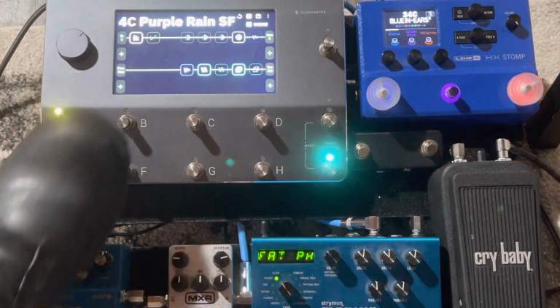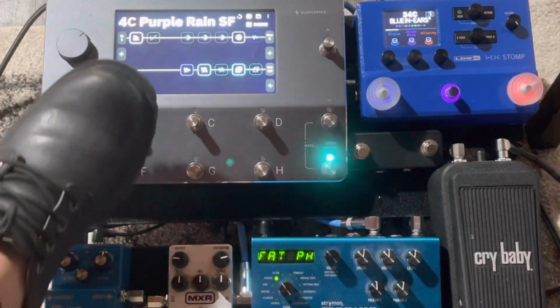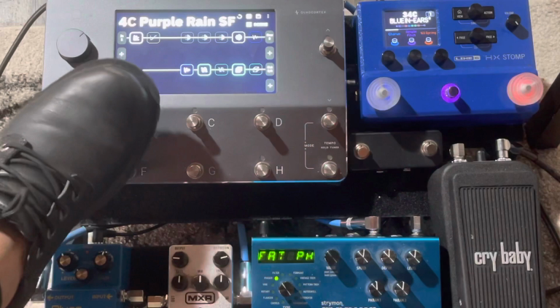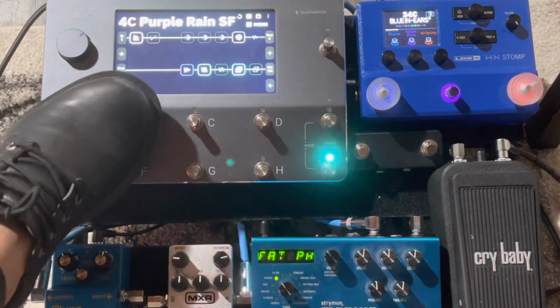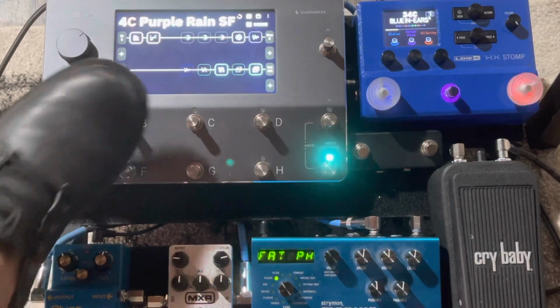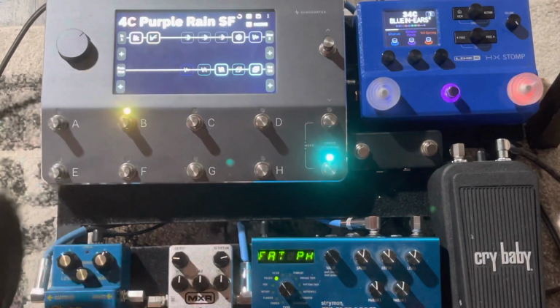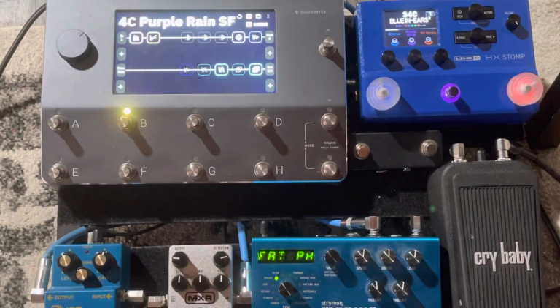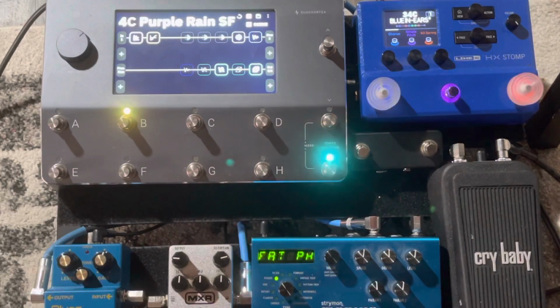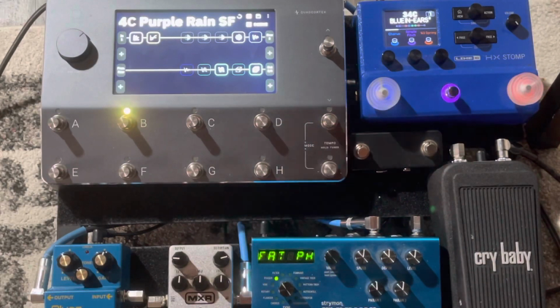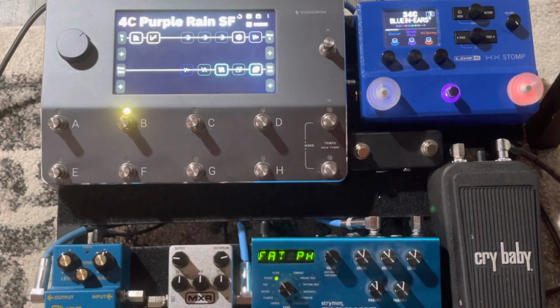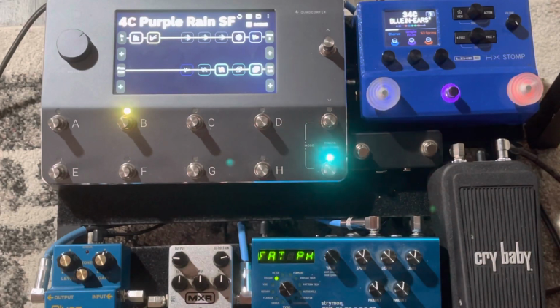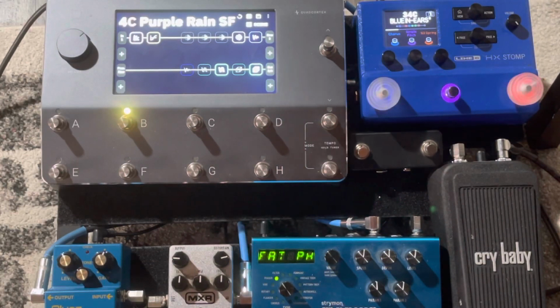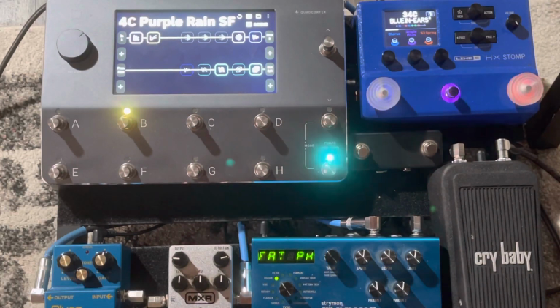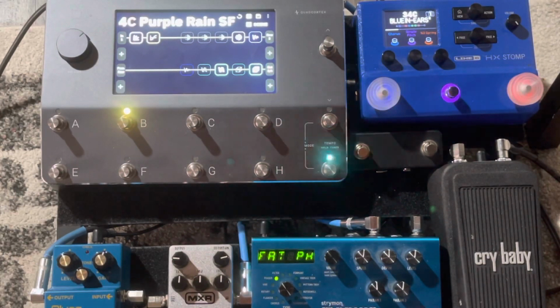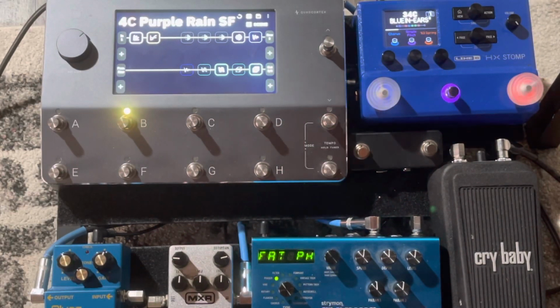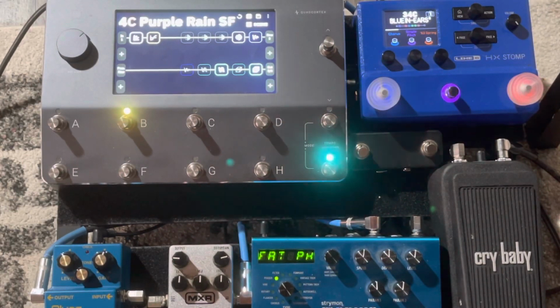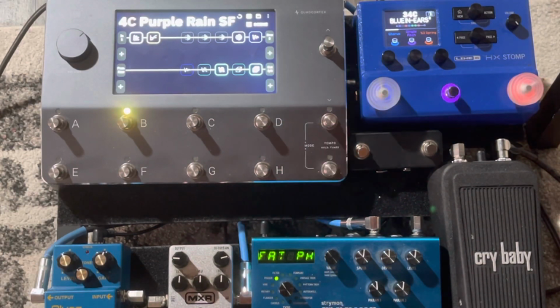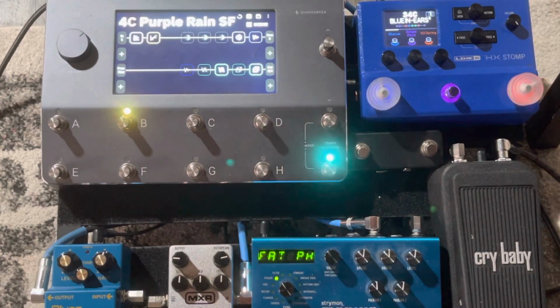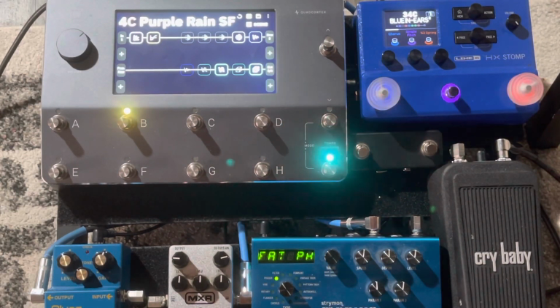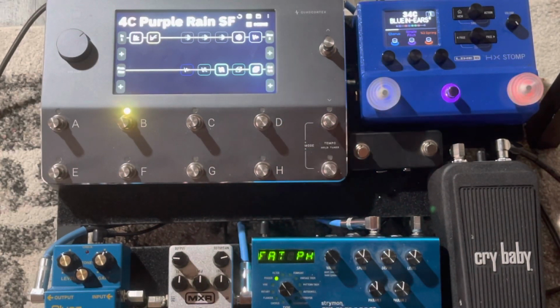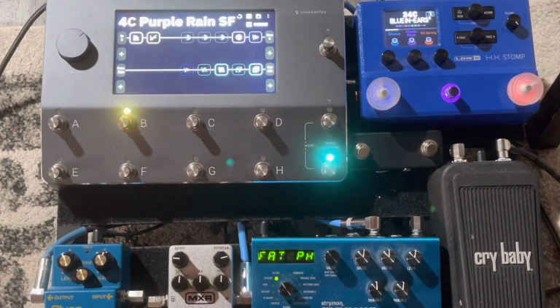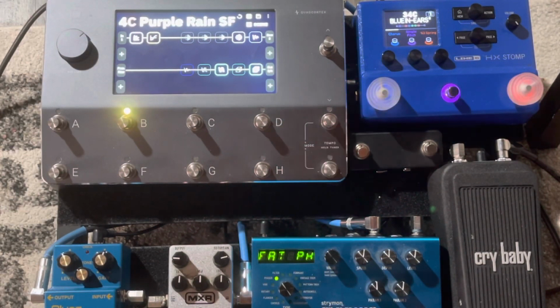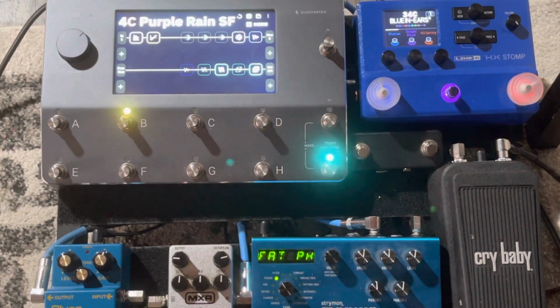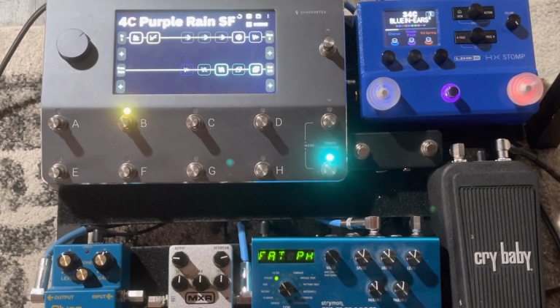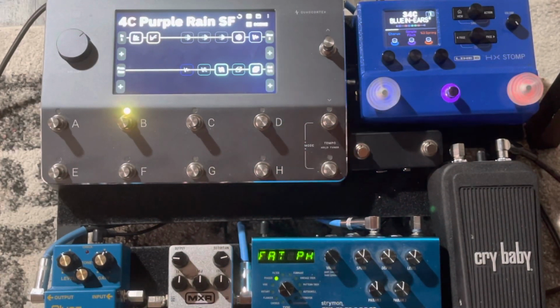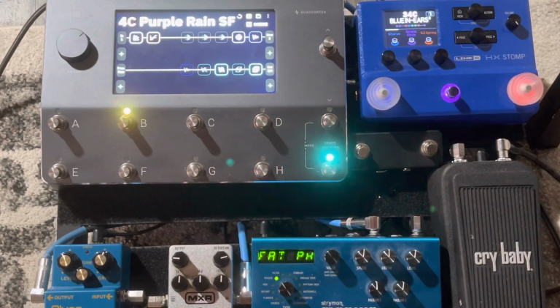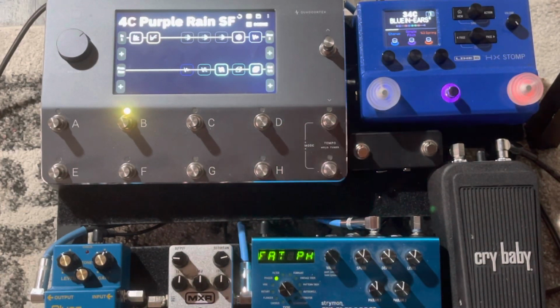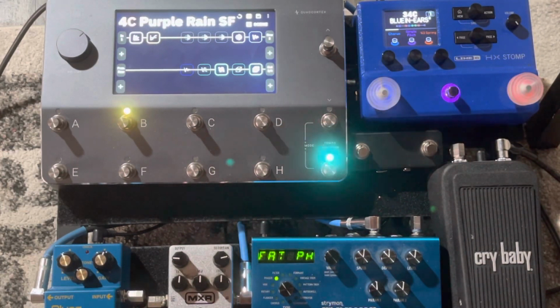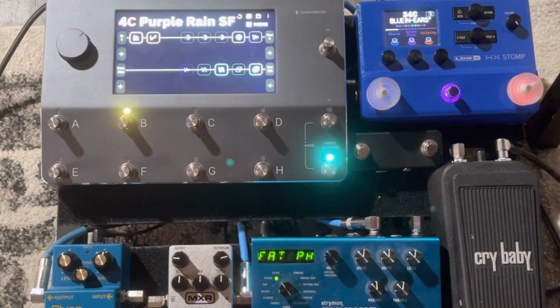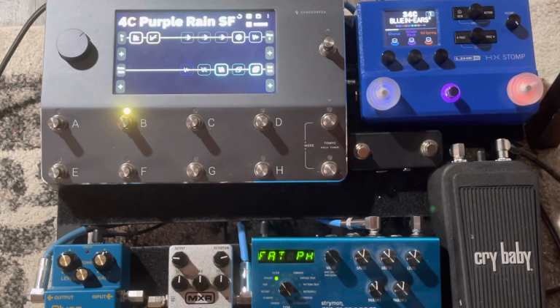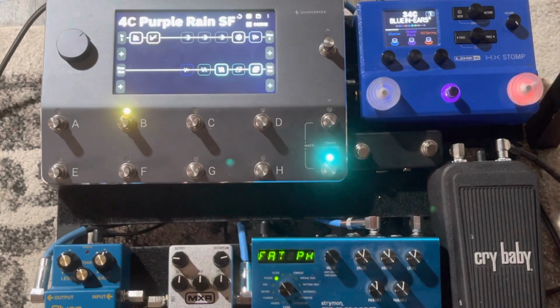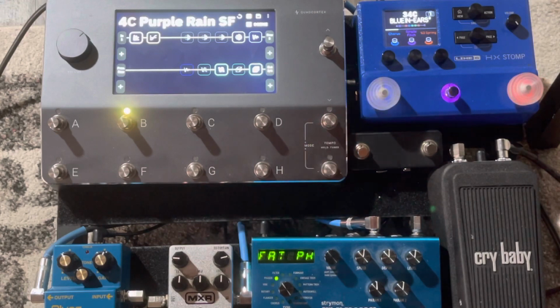Scene B, same thing. I'm just kind of using the flanger, so you can kind of pick and choose on what you want.